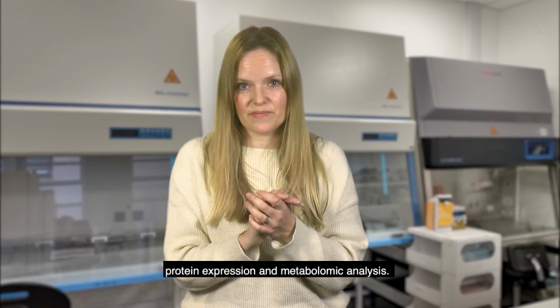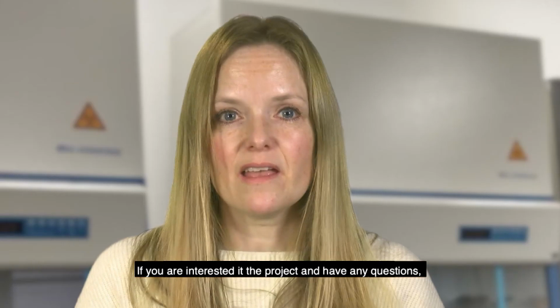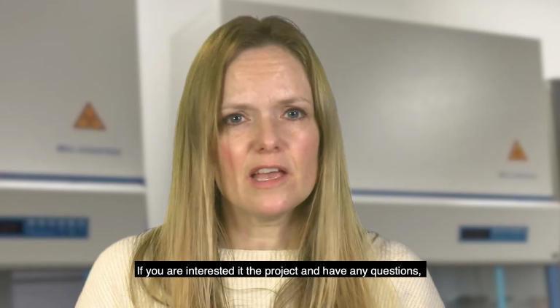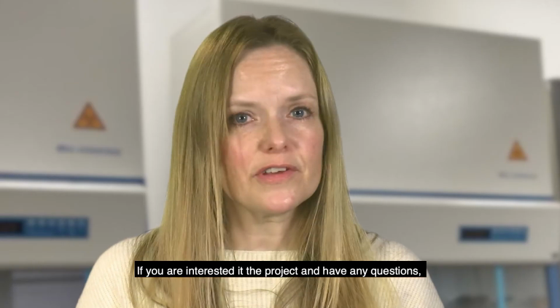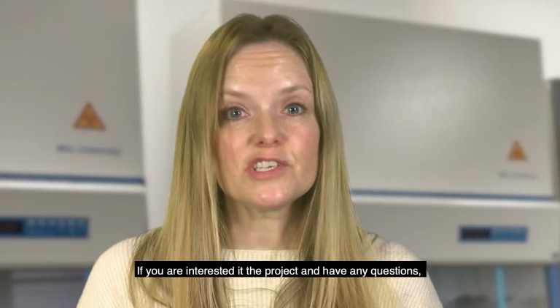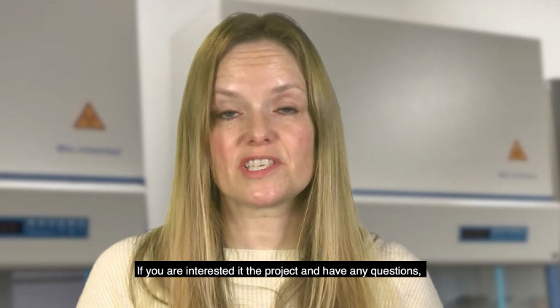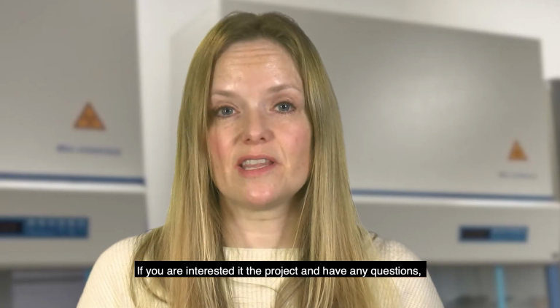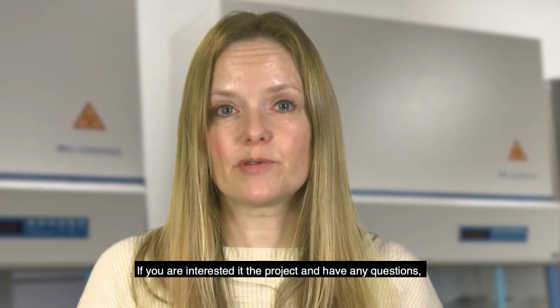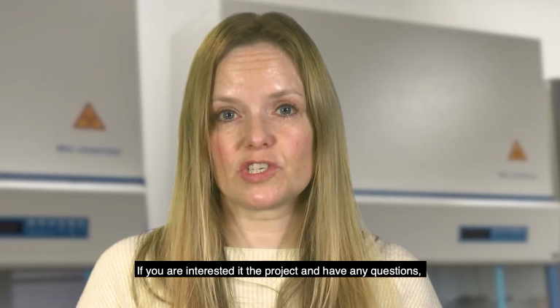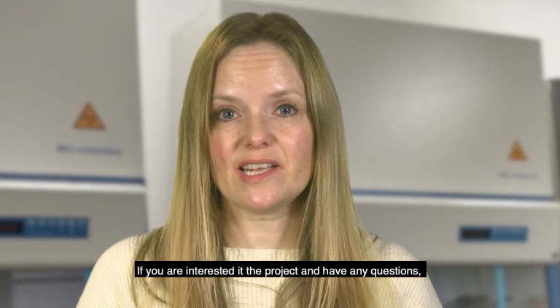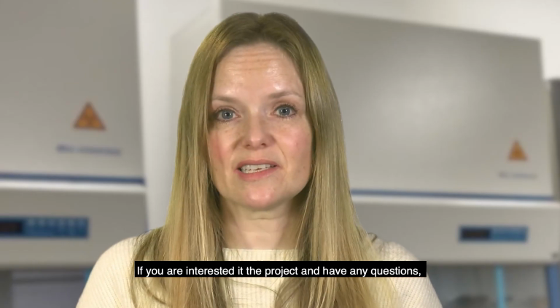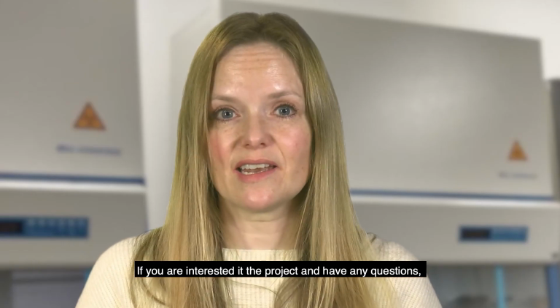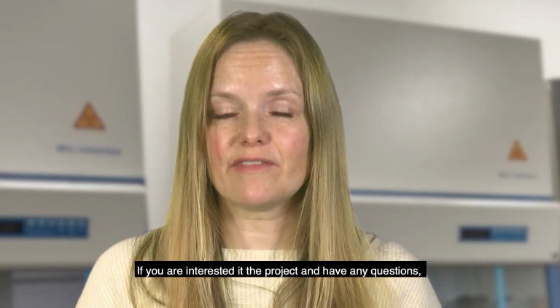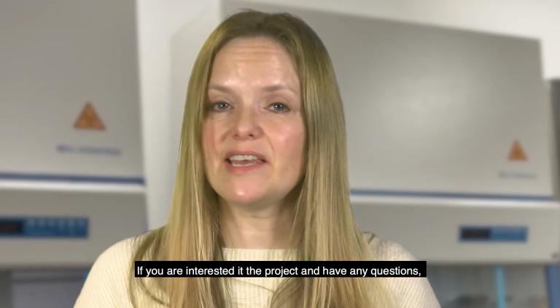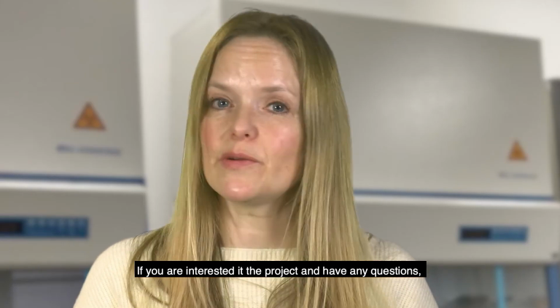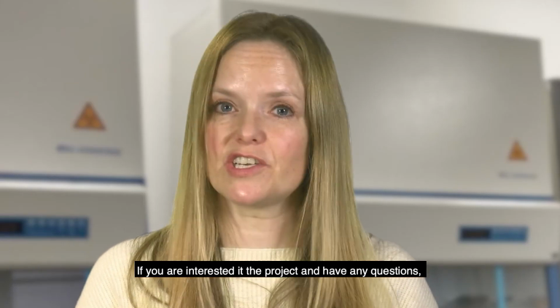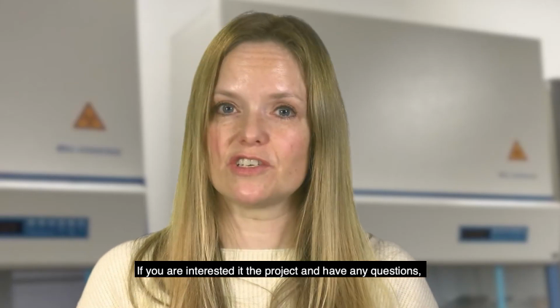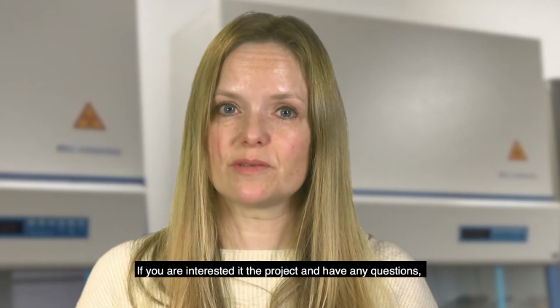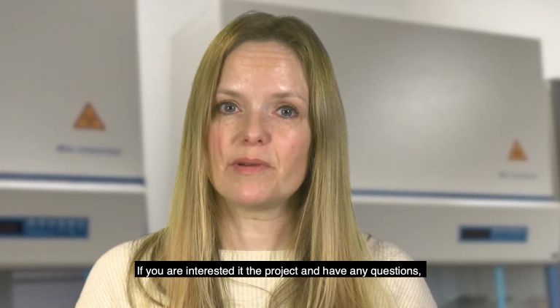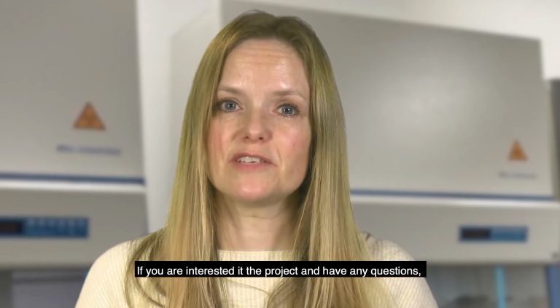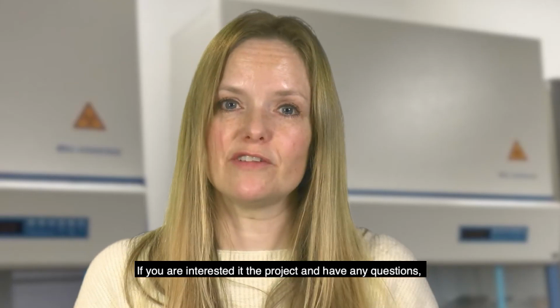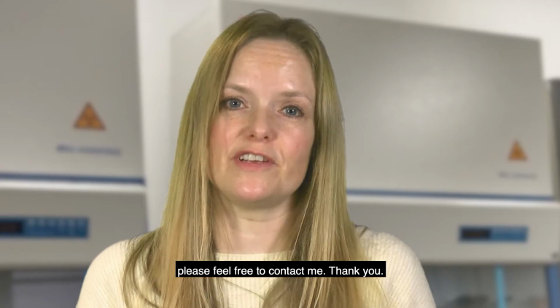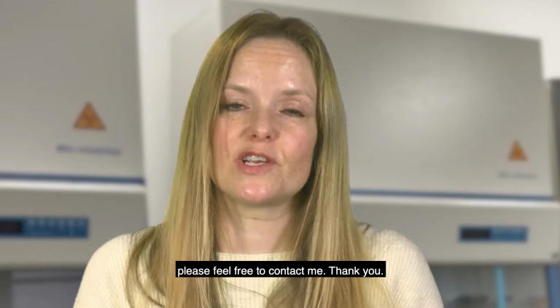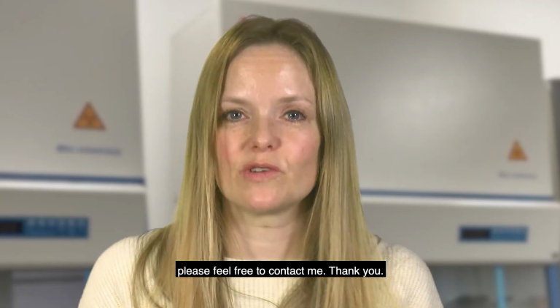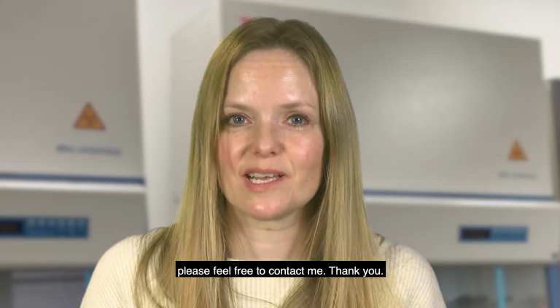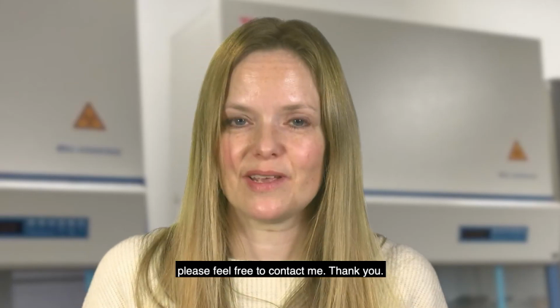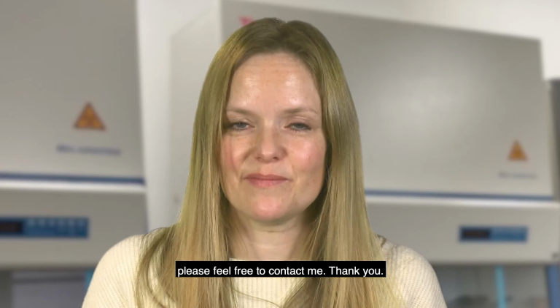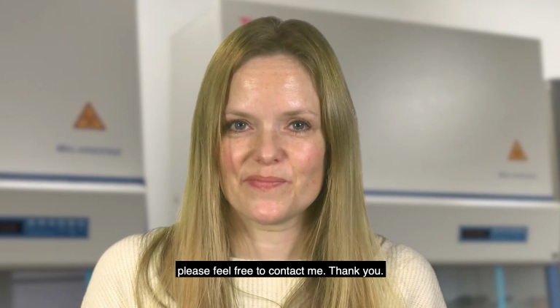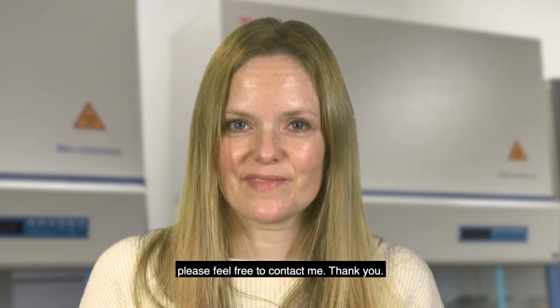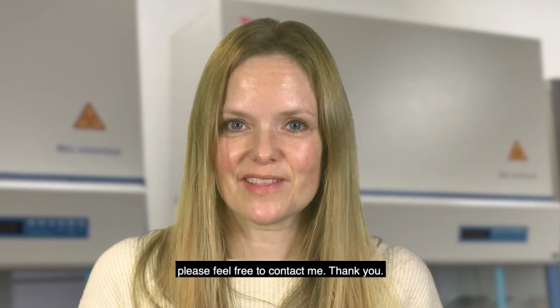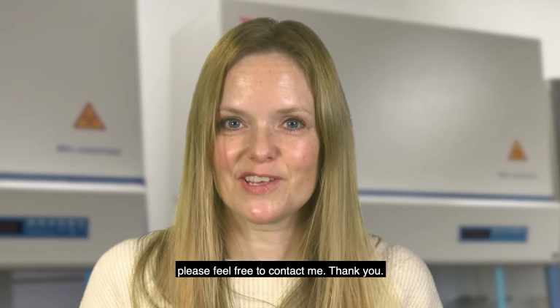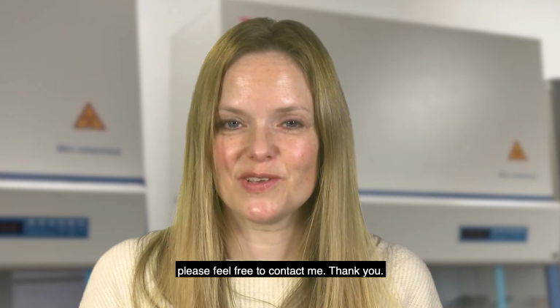If you're interested in the project and have any questions, please feel free to contact me. Thank you.